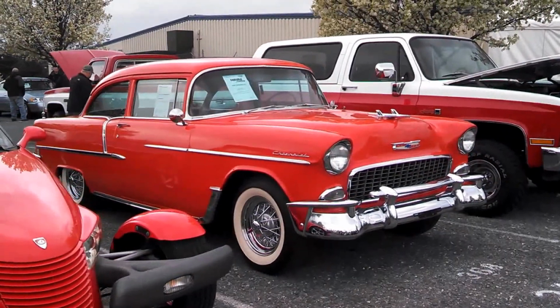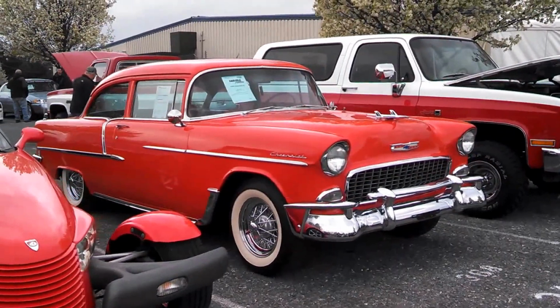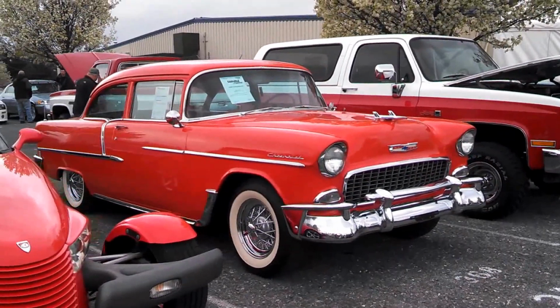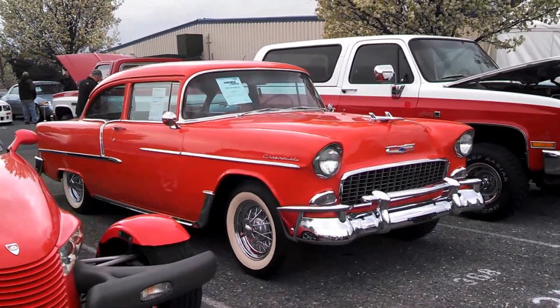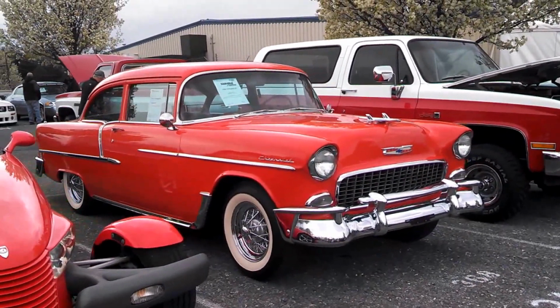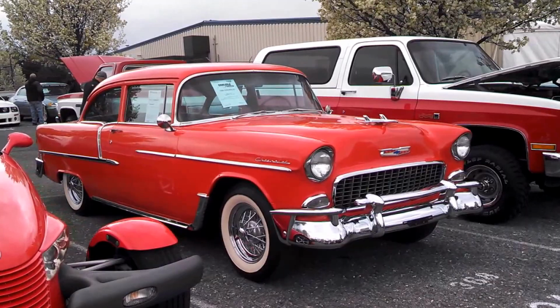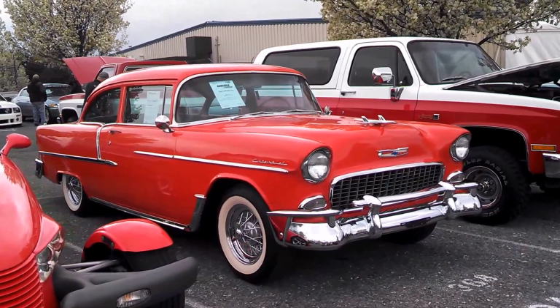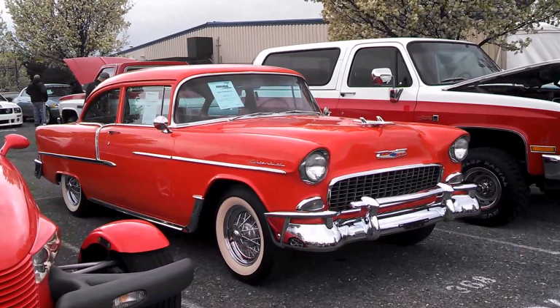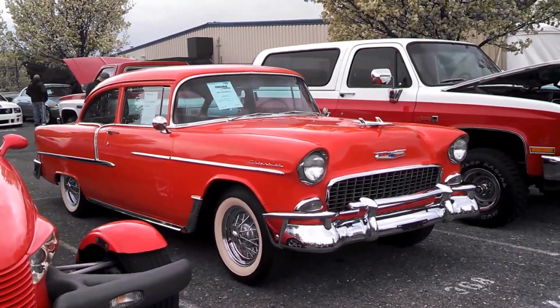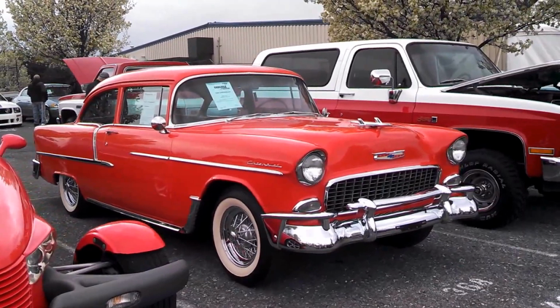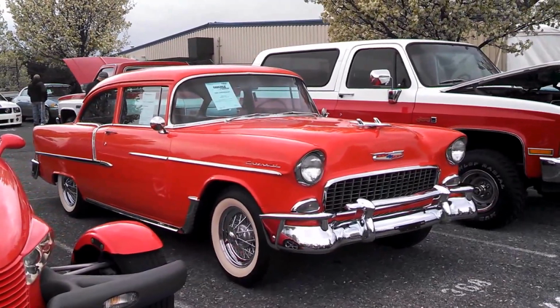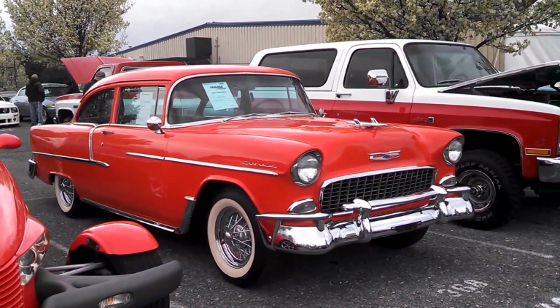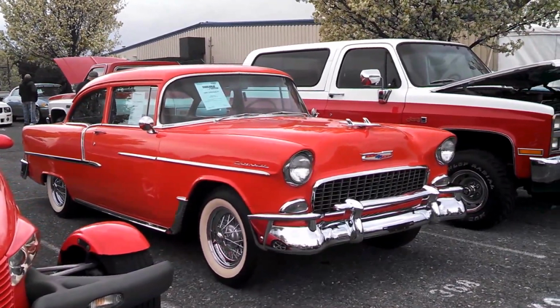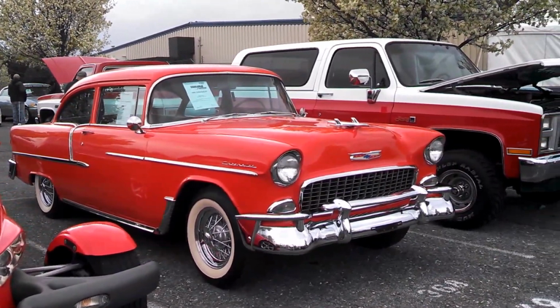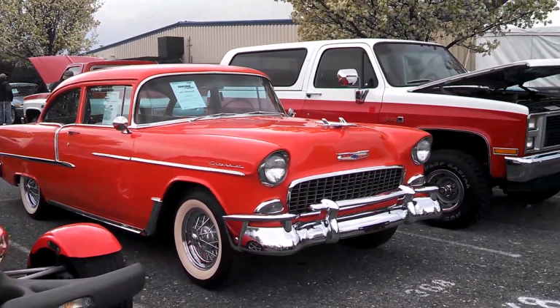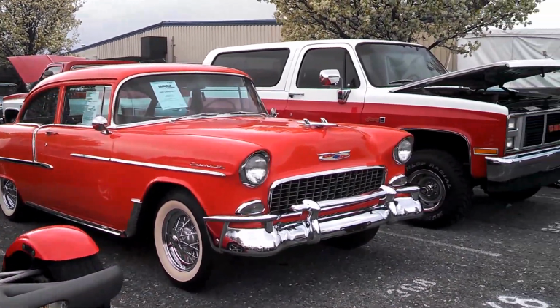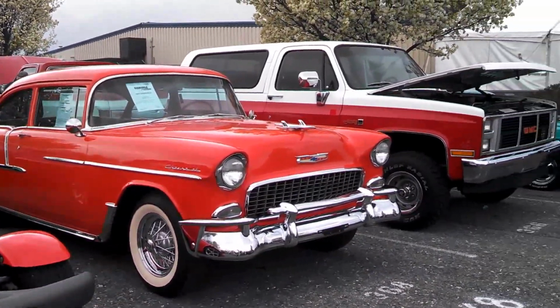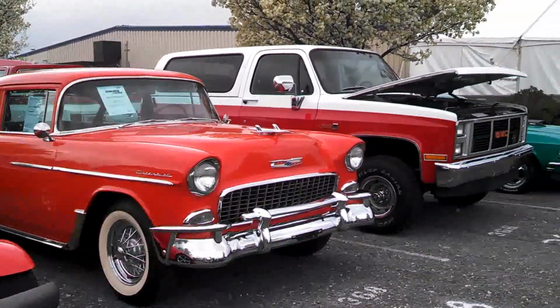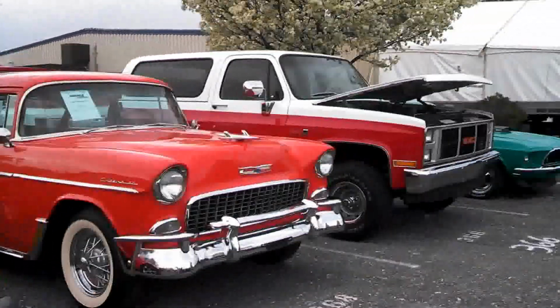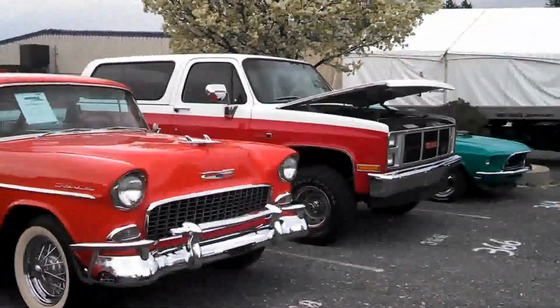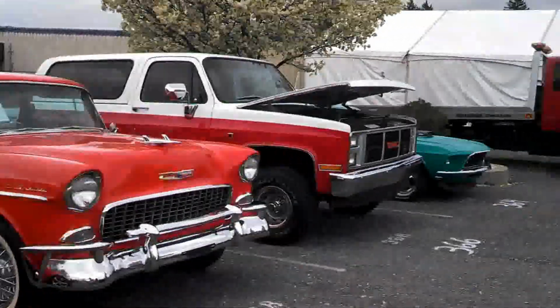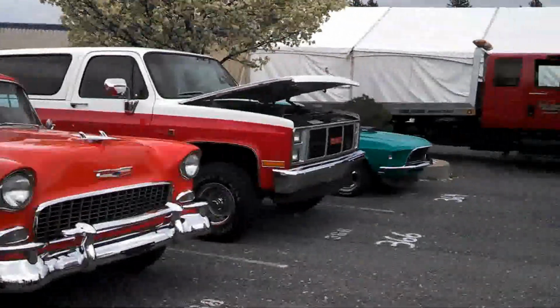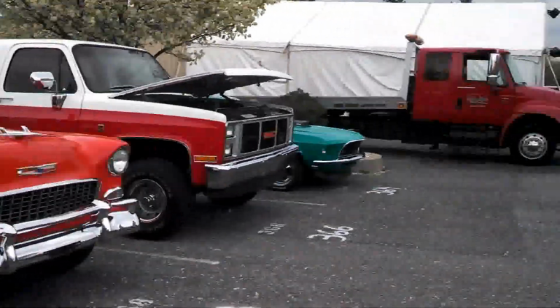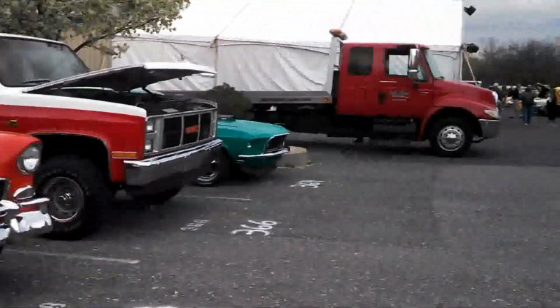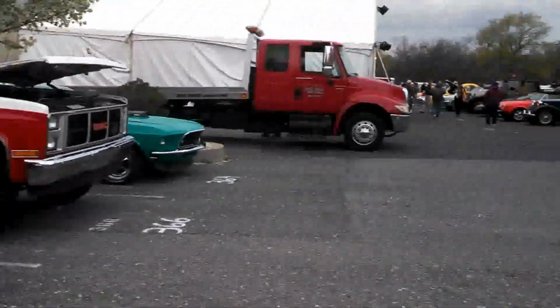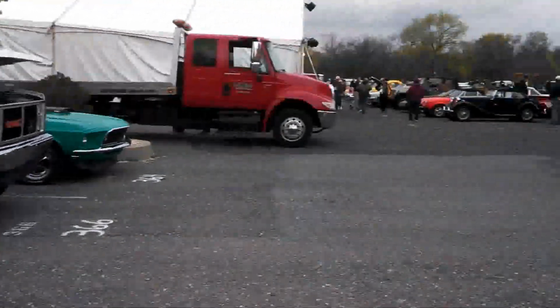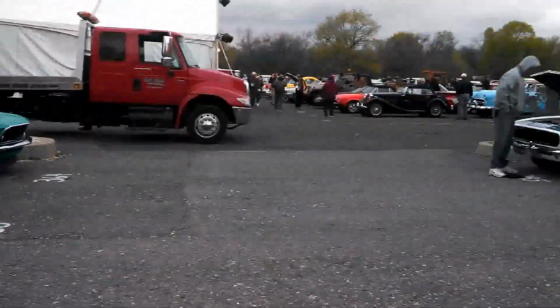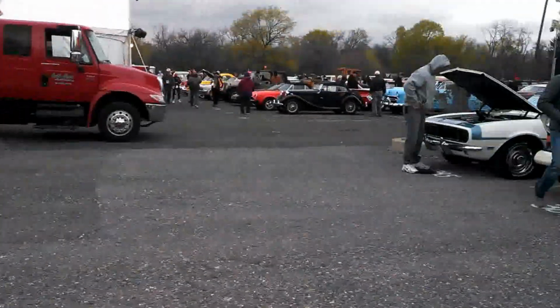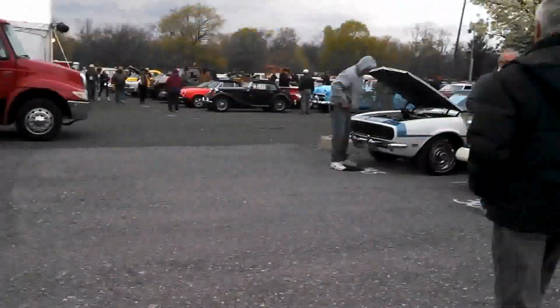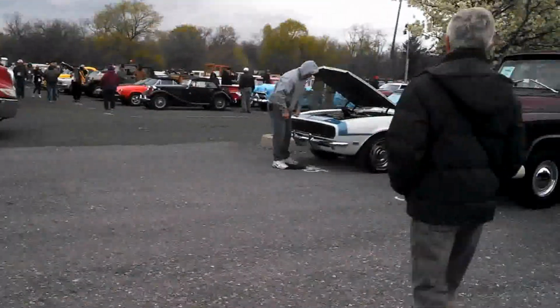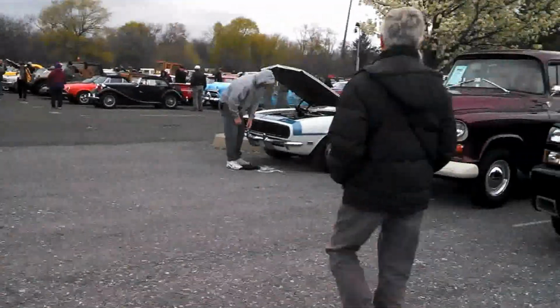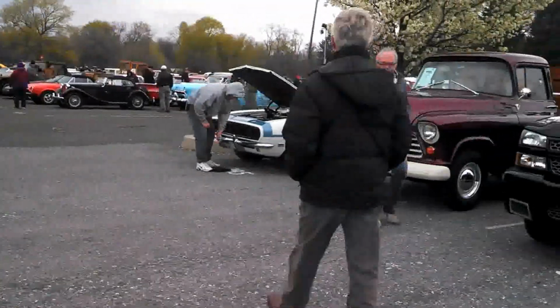A '55 — nice wire wheels on it. Nice thing around.